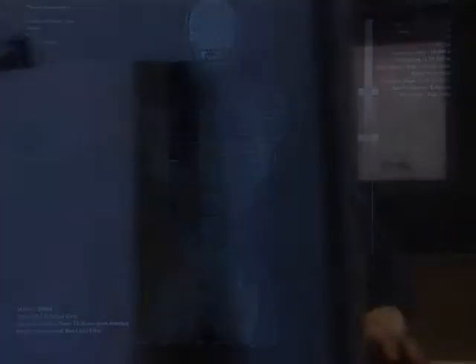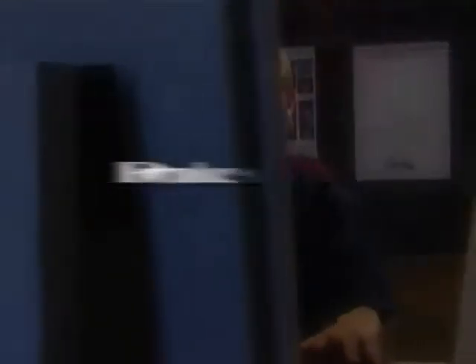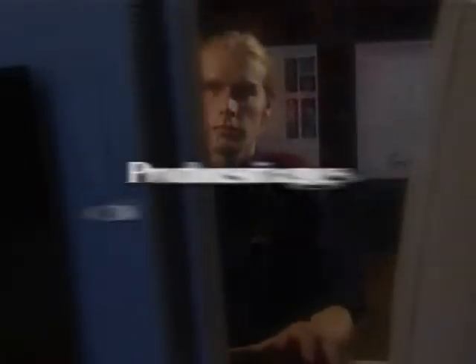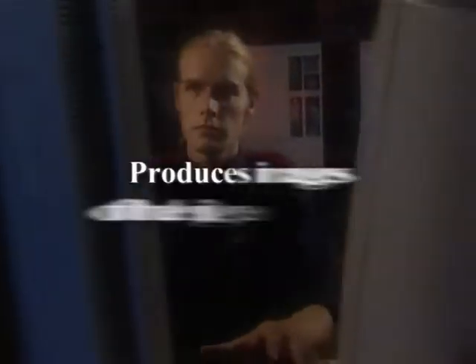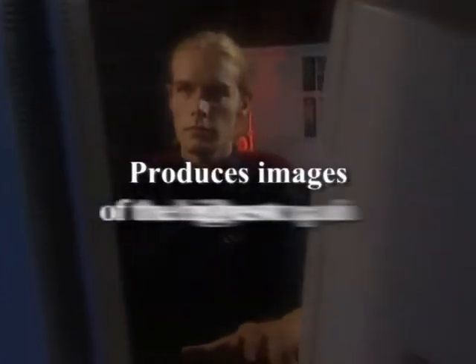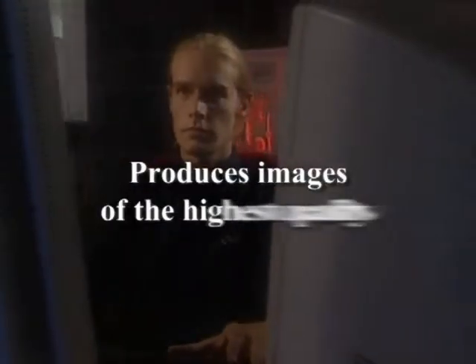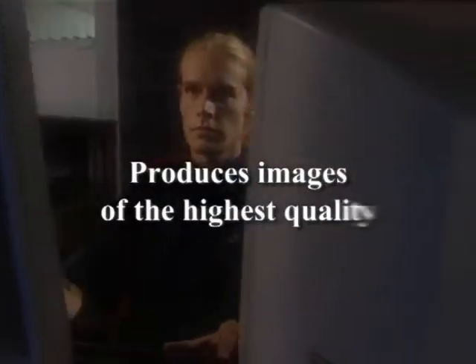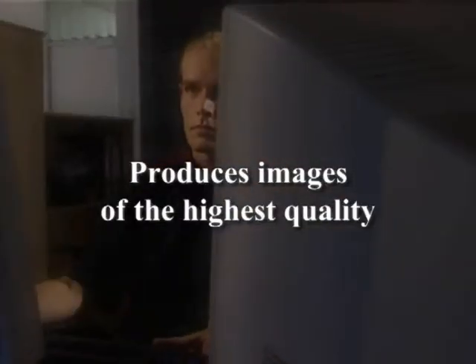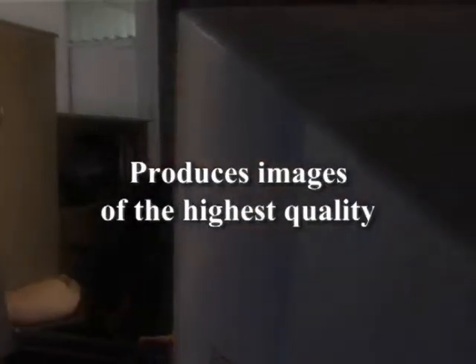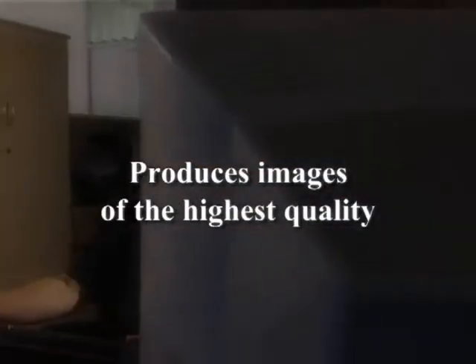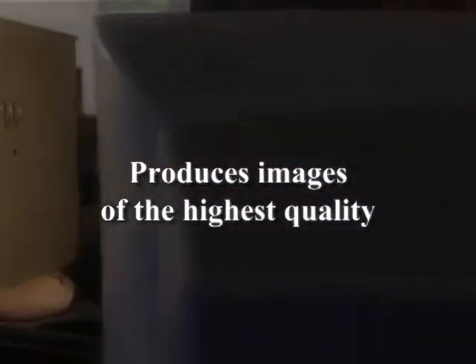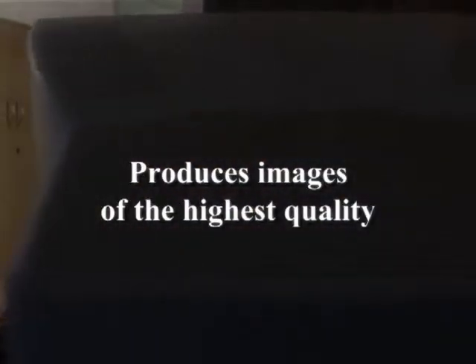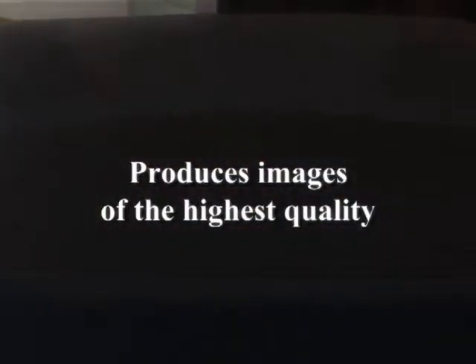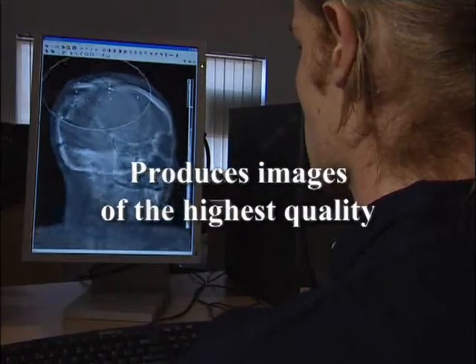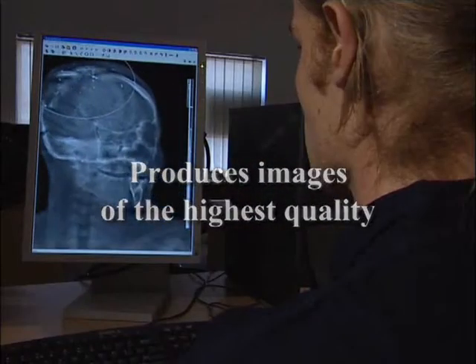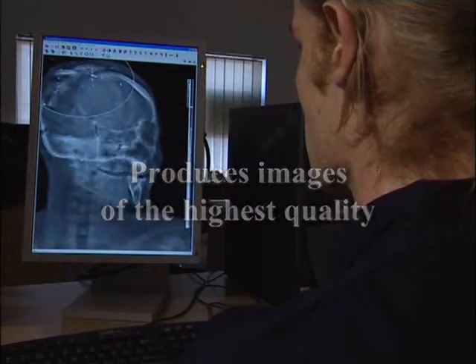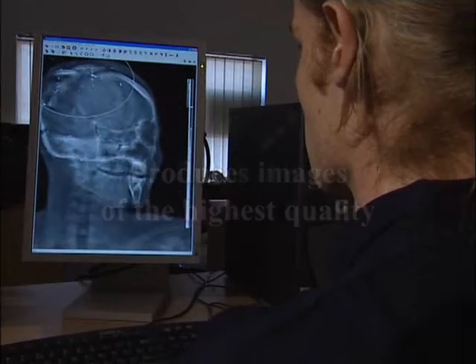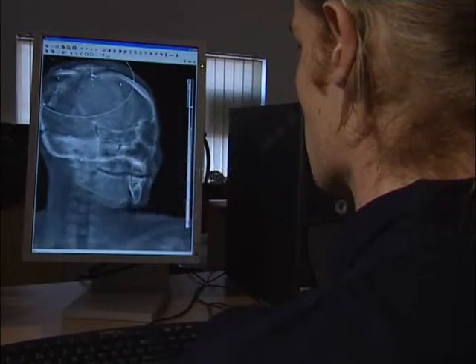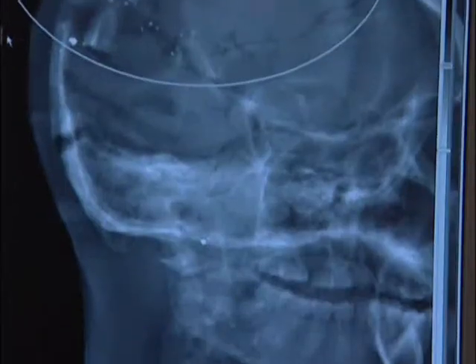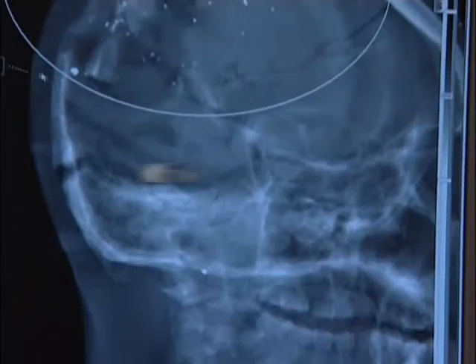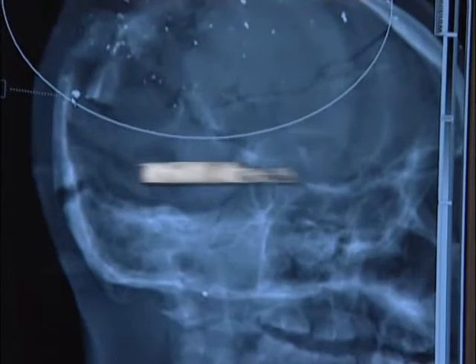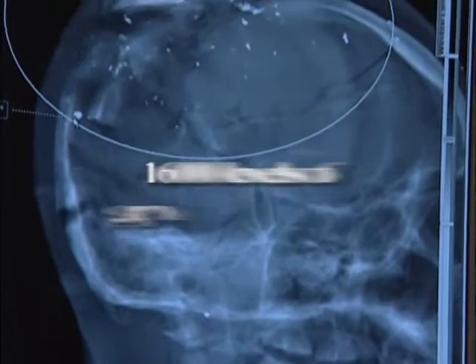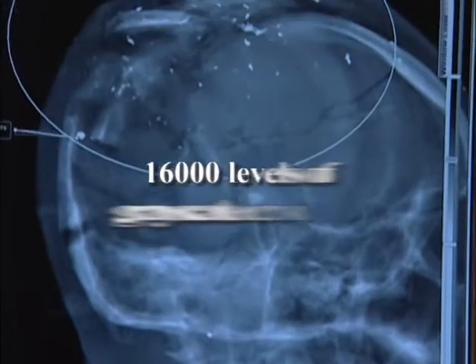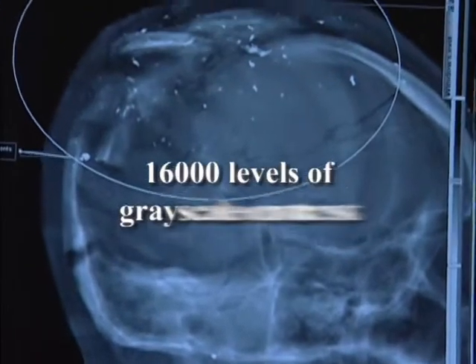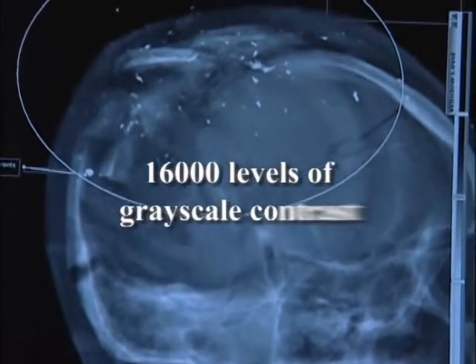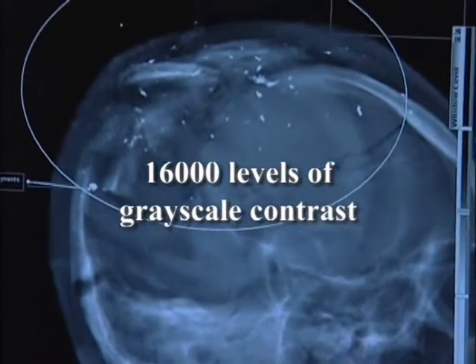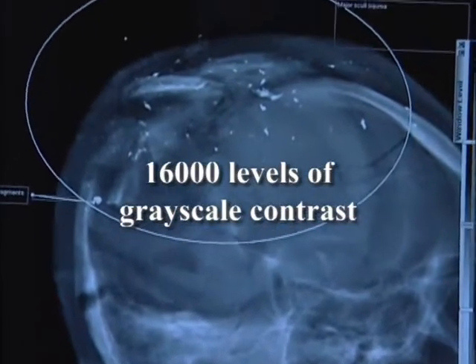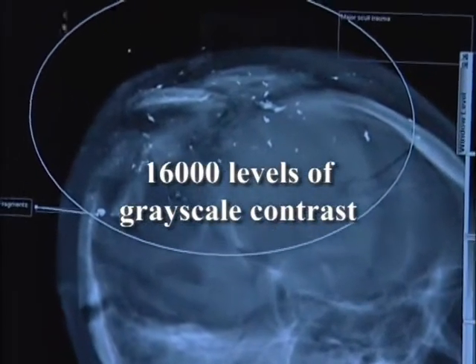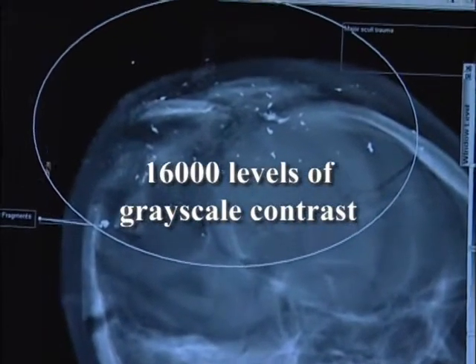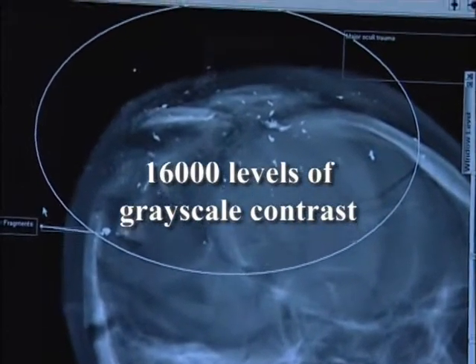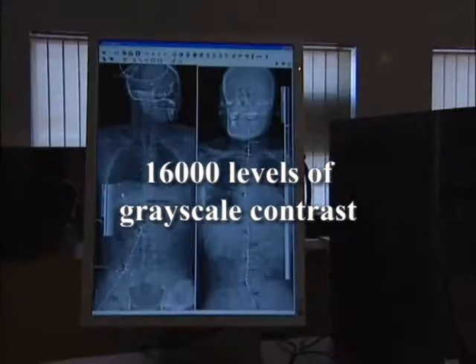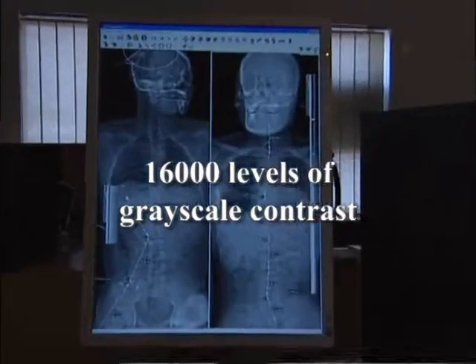There is no machine in the world that can produce an image two meters high by just over 600 millimeters wide.